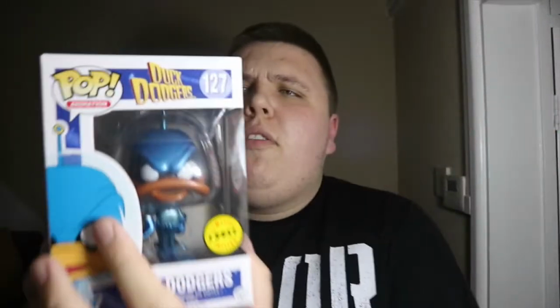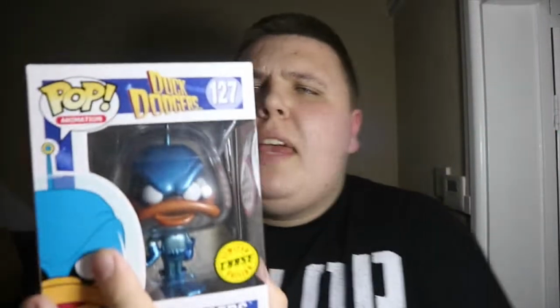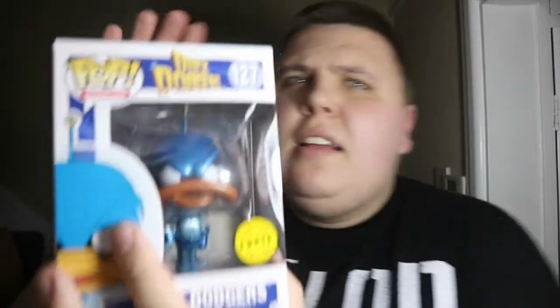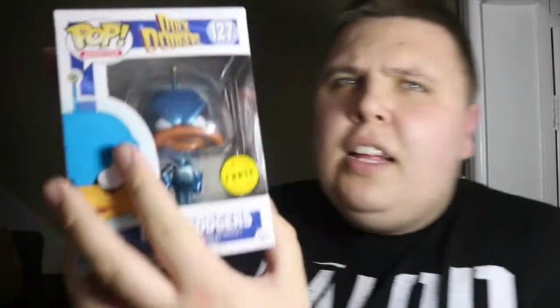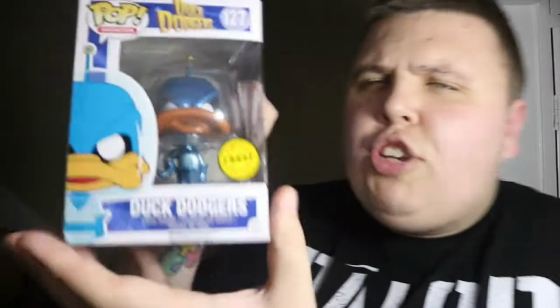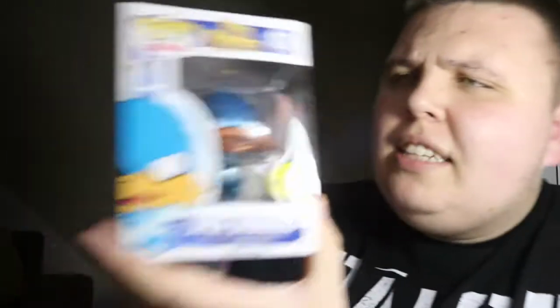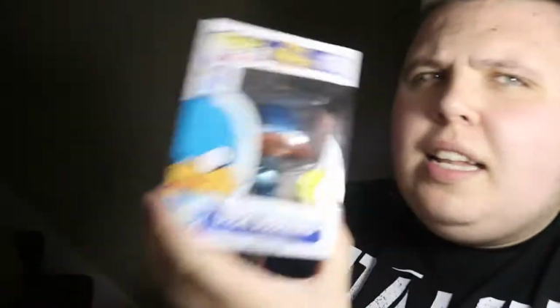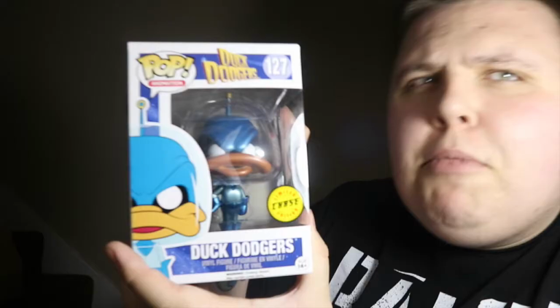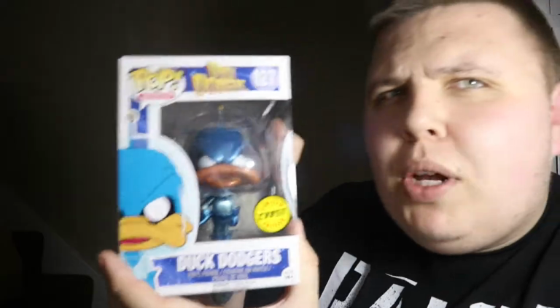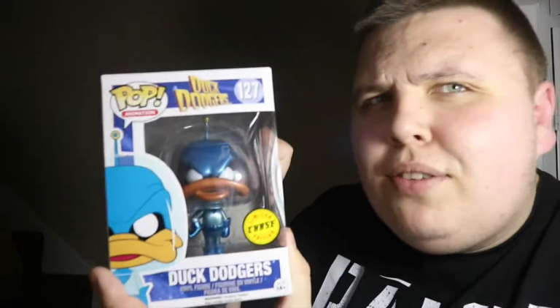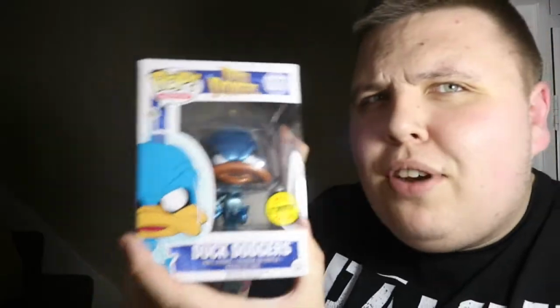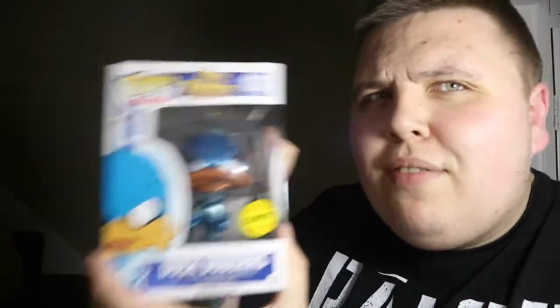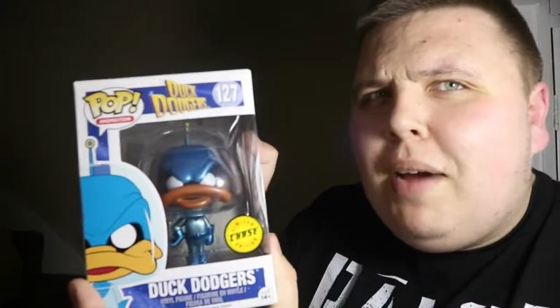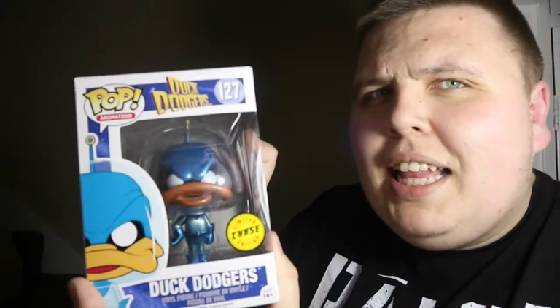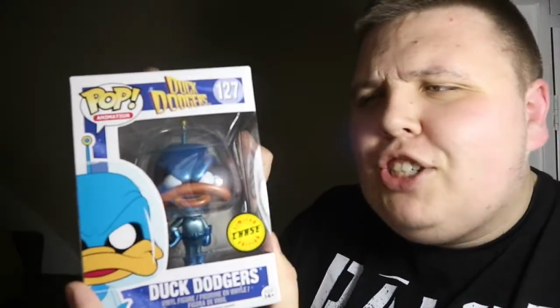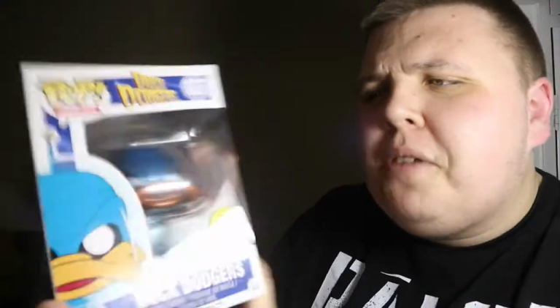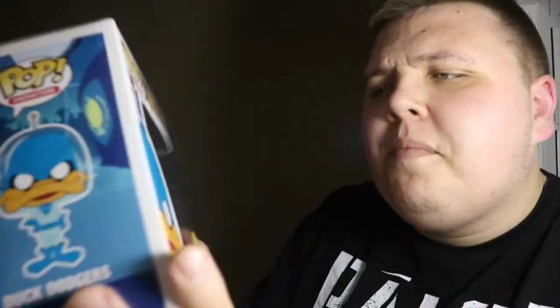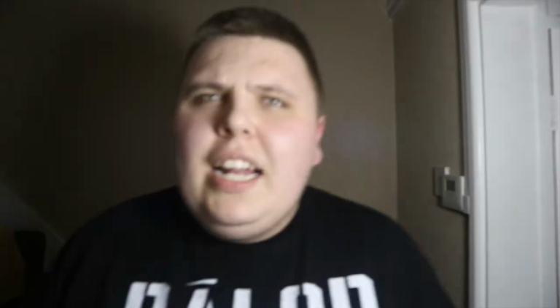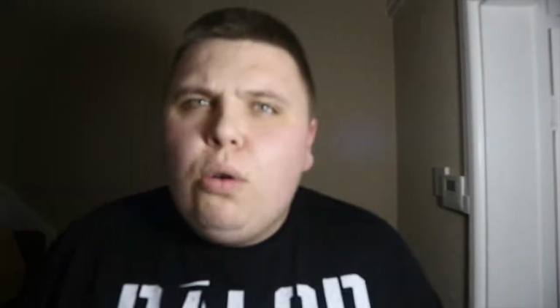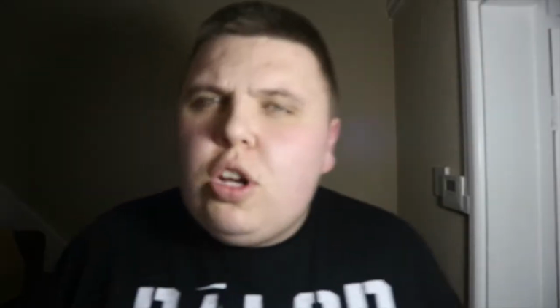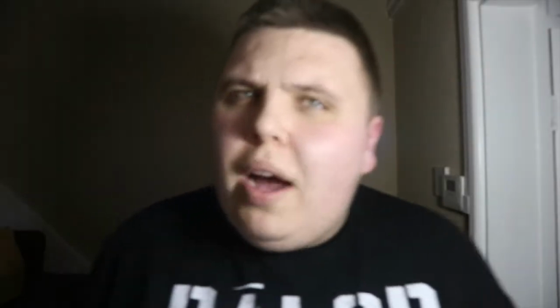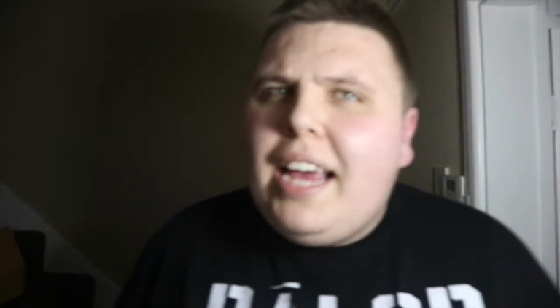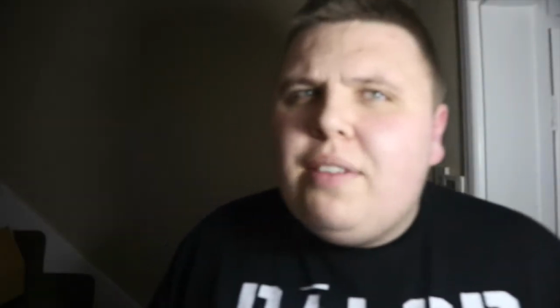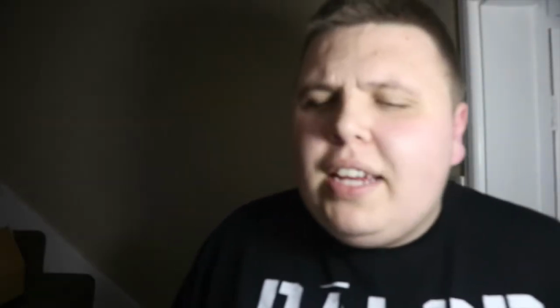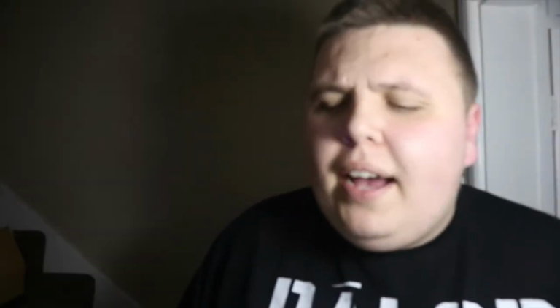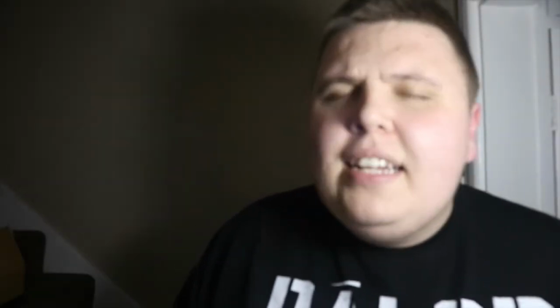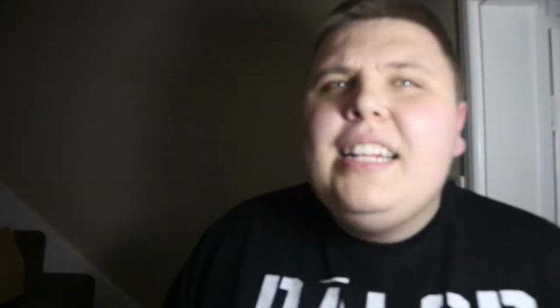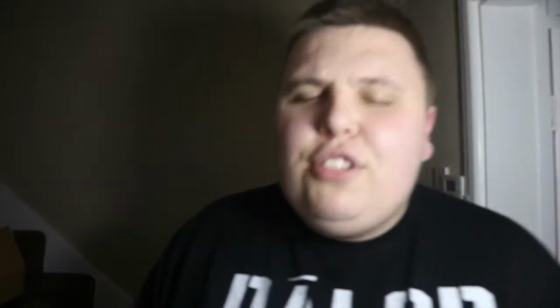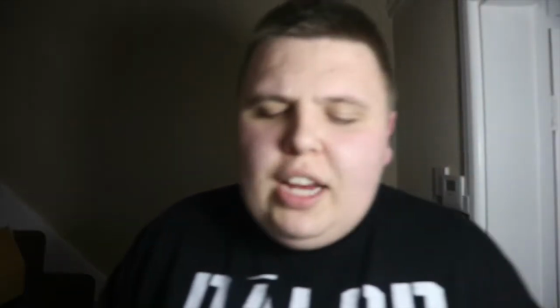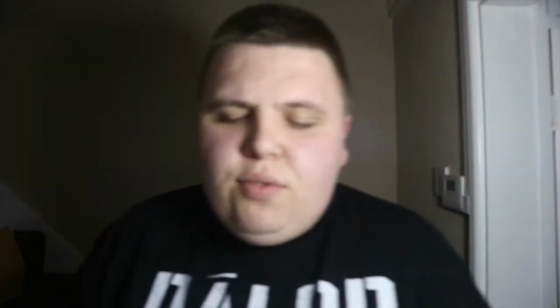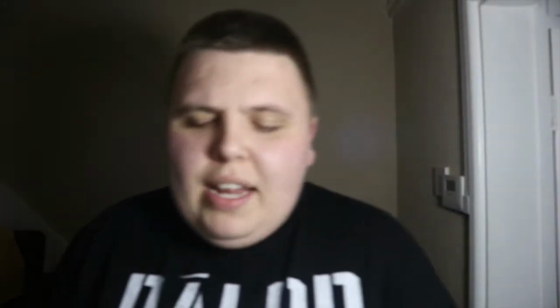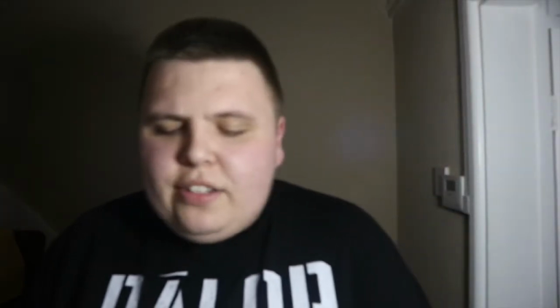That's chase number 23 for my collection.